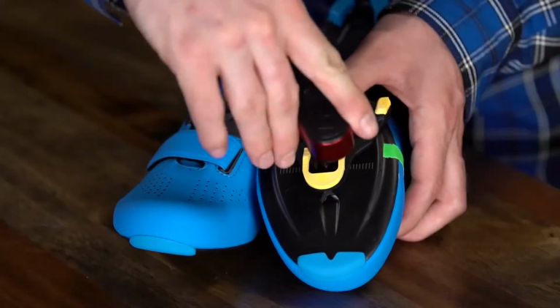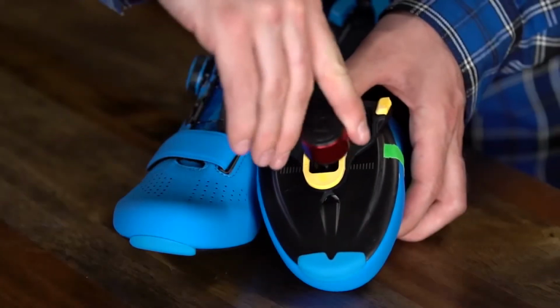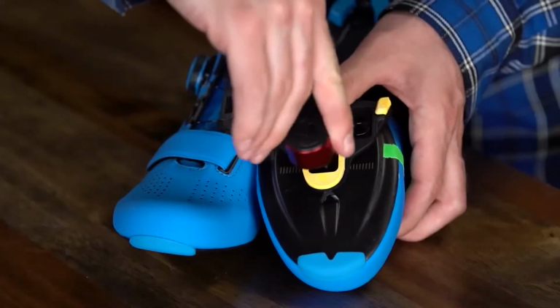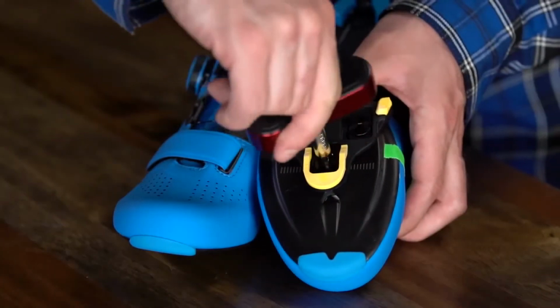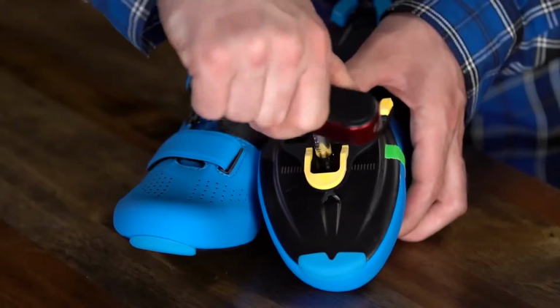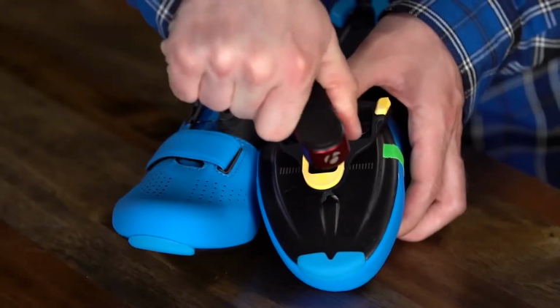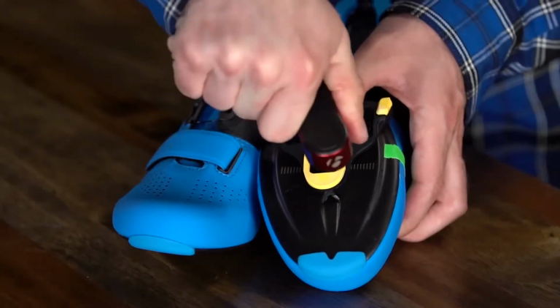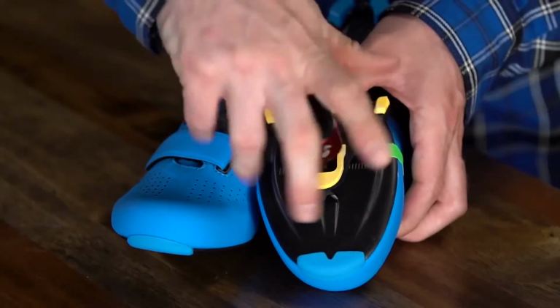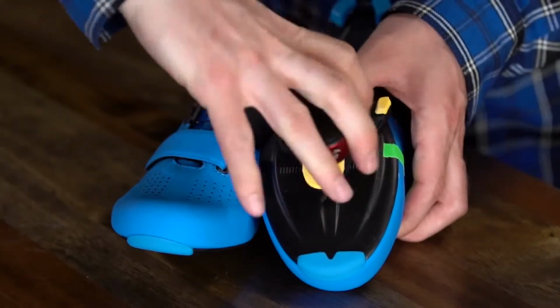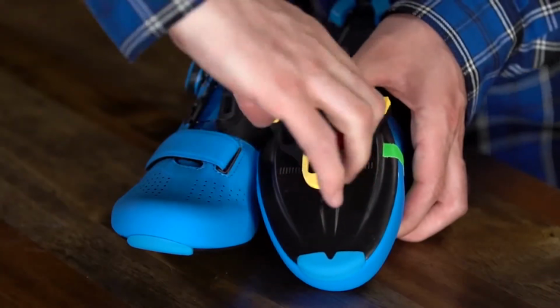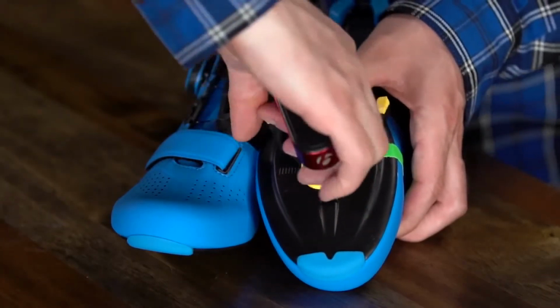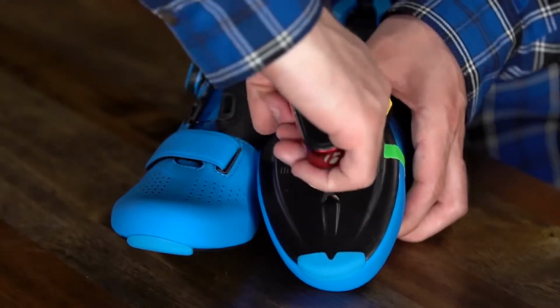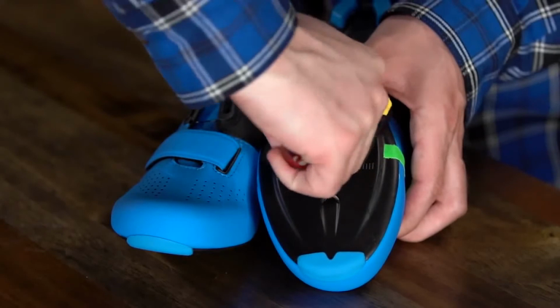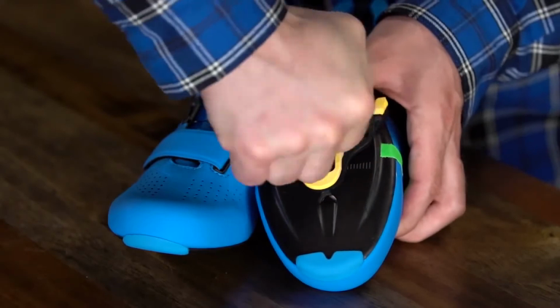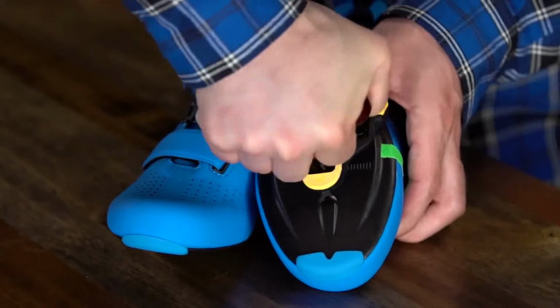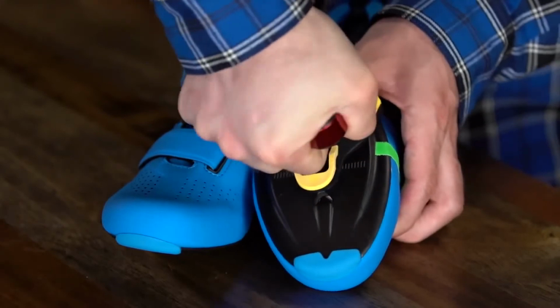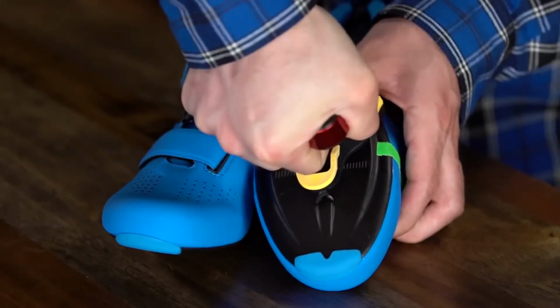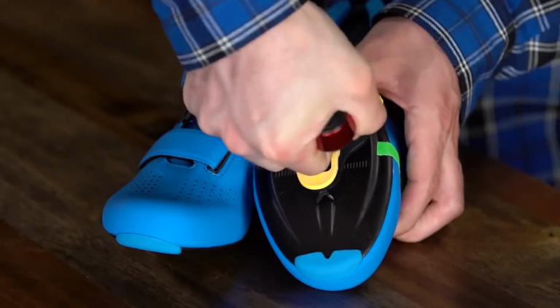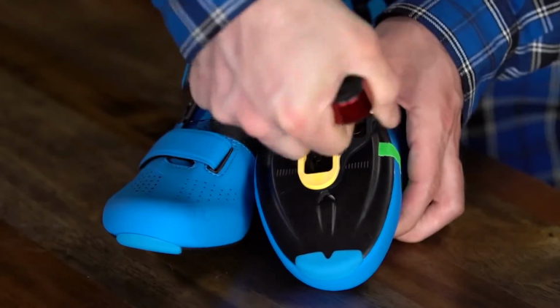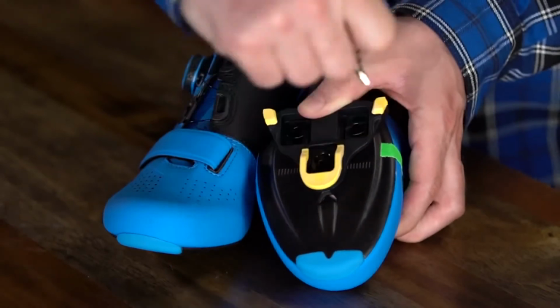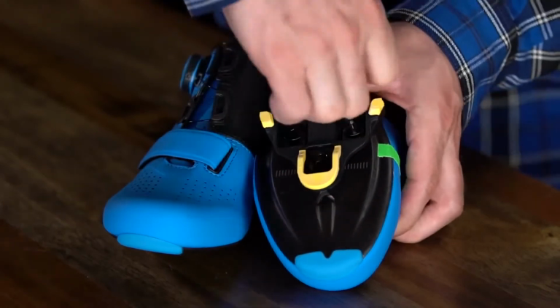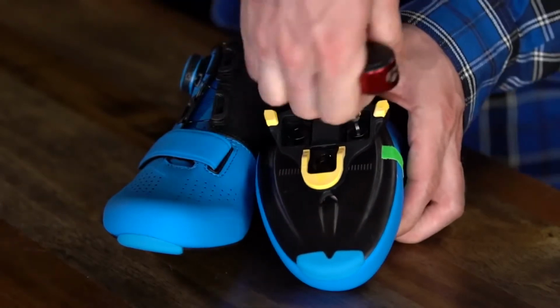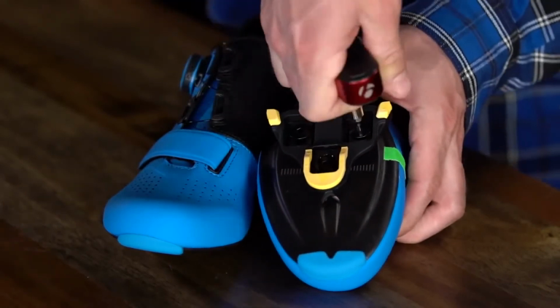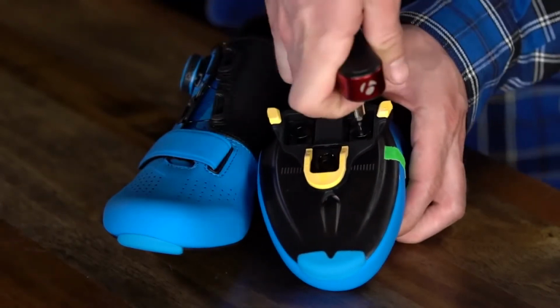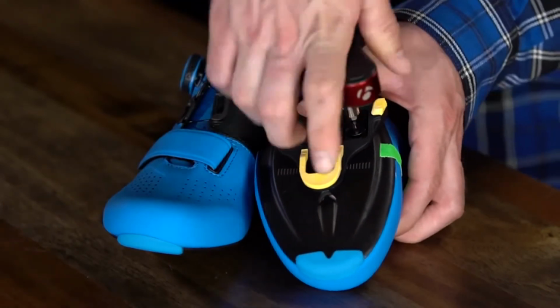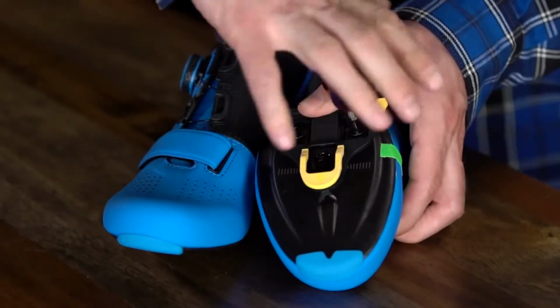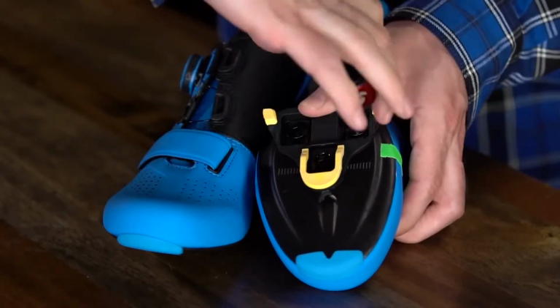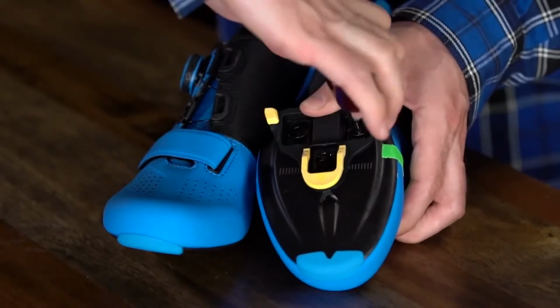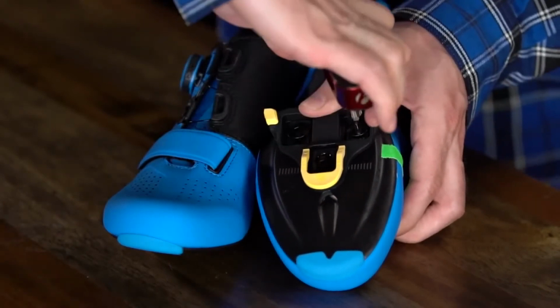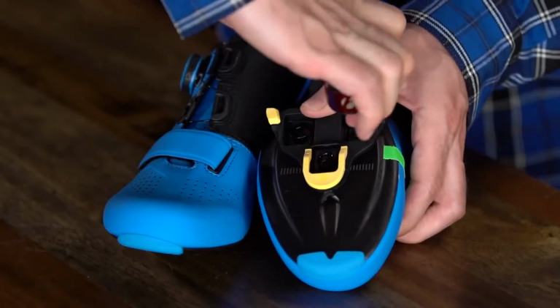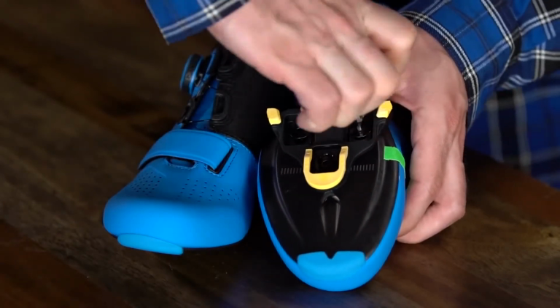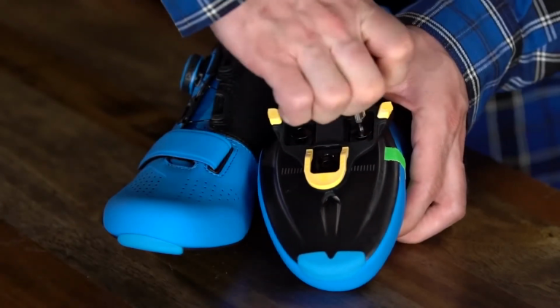Tighten the bolts as tightly as possible, without stripping the screws, to secure that cleat in place.